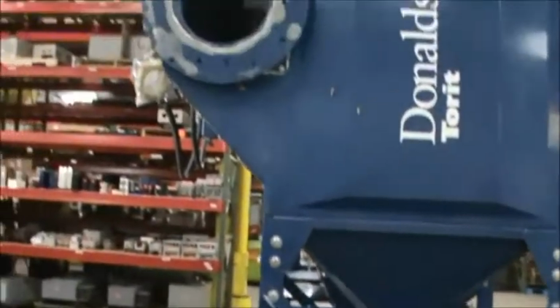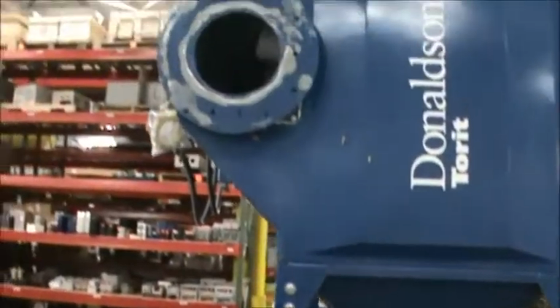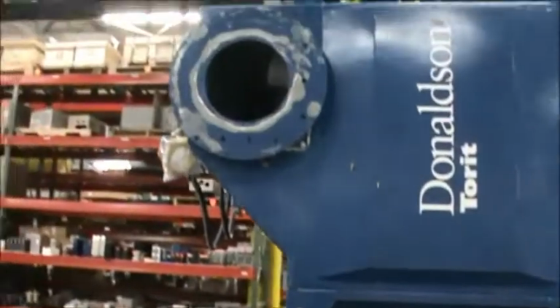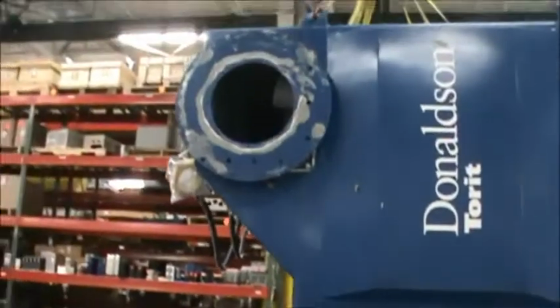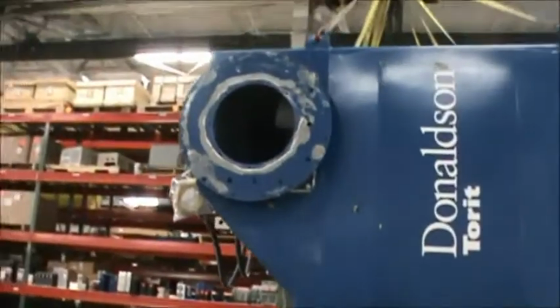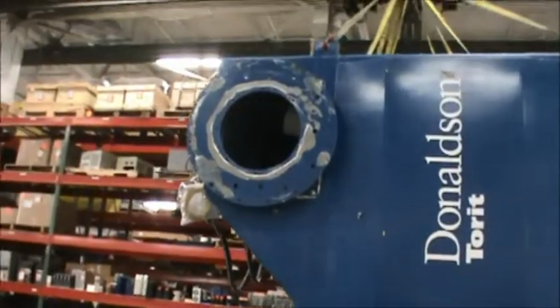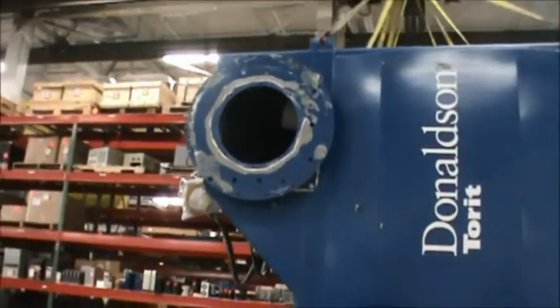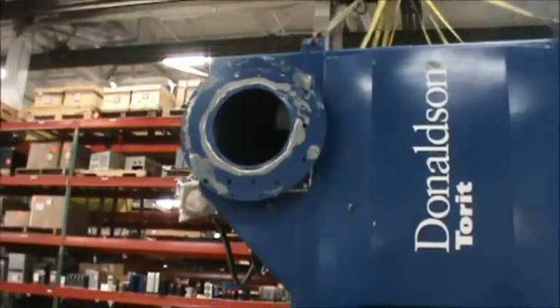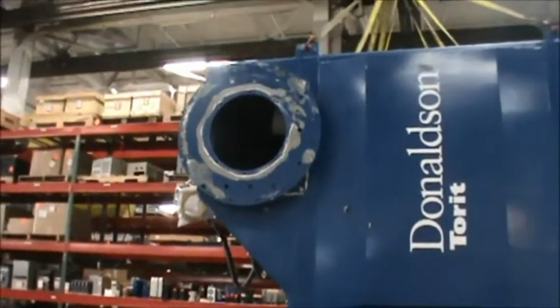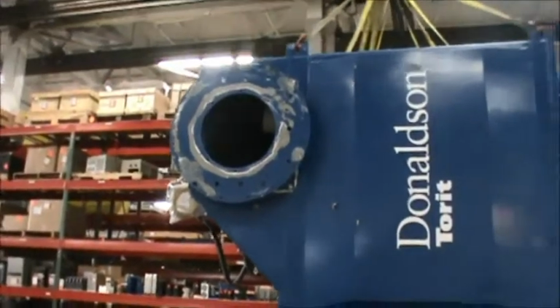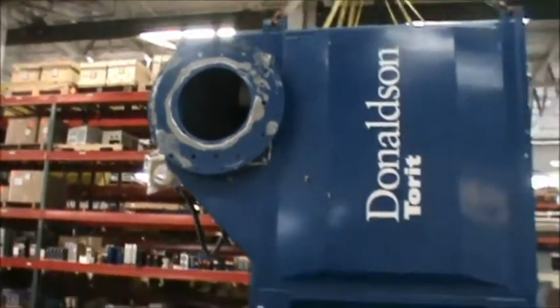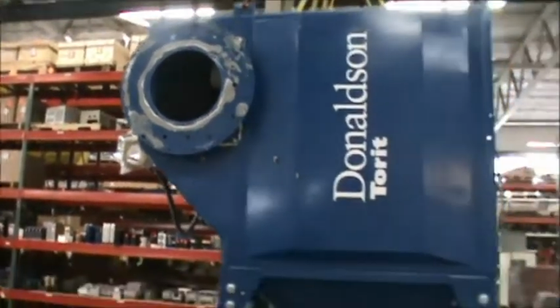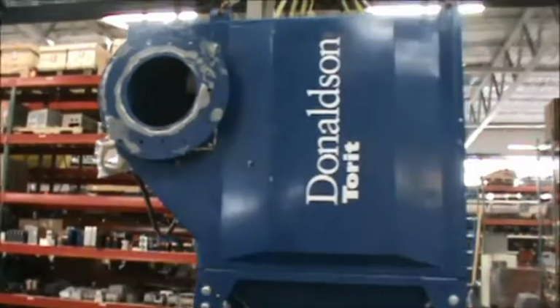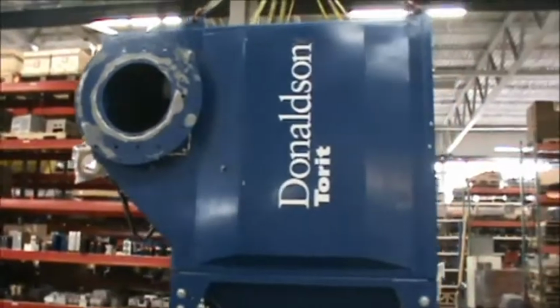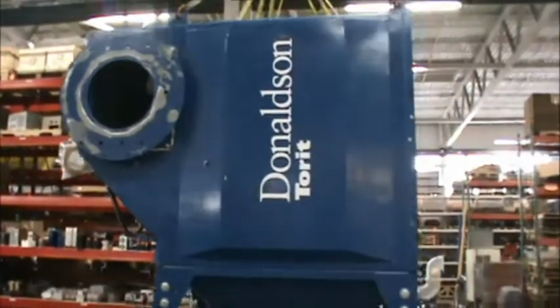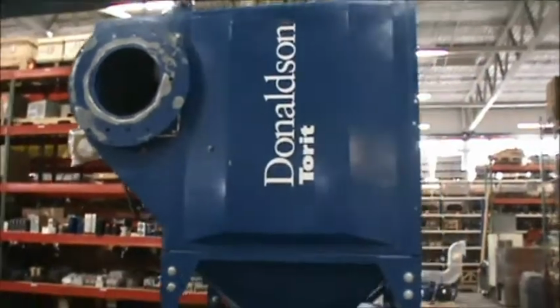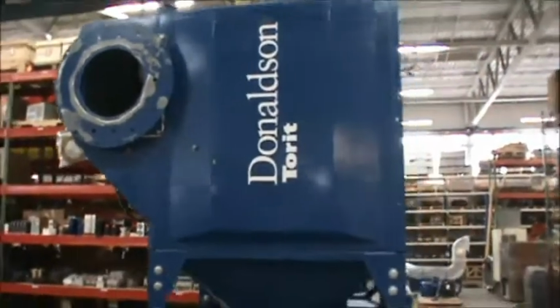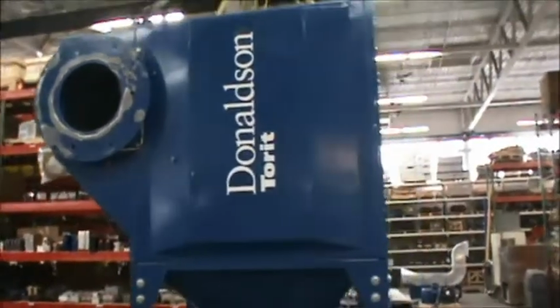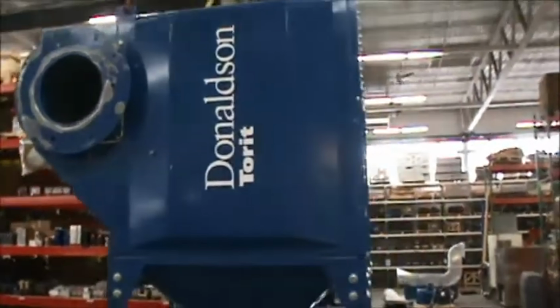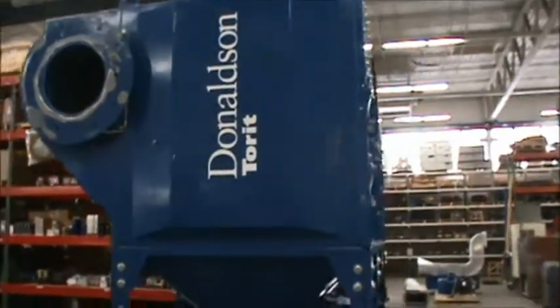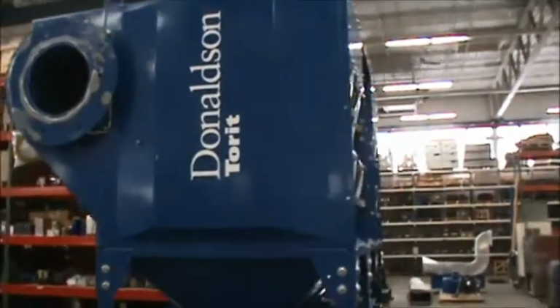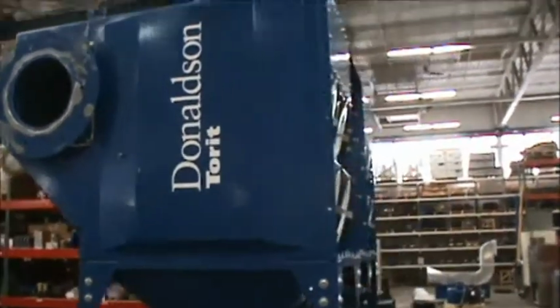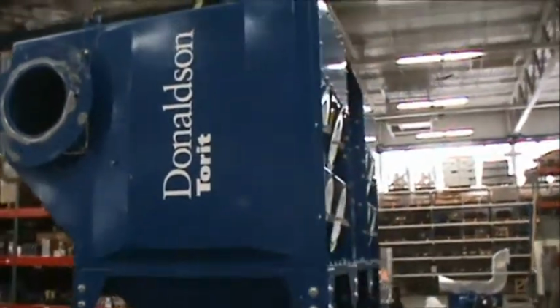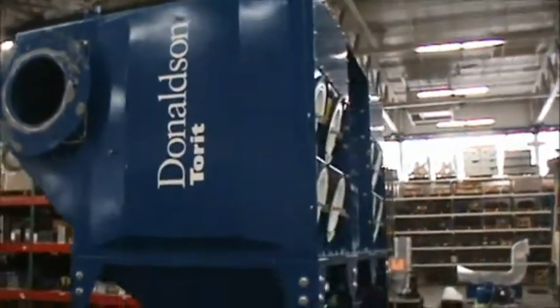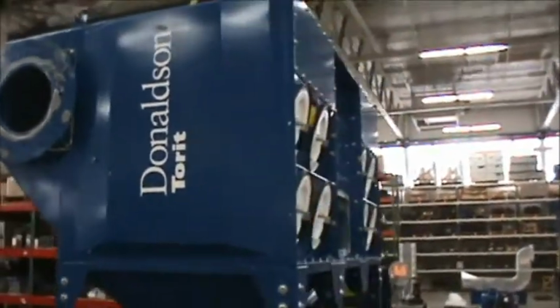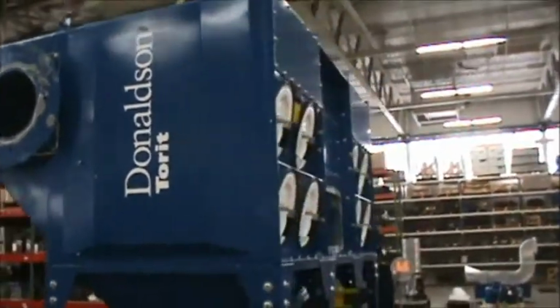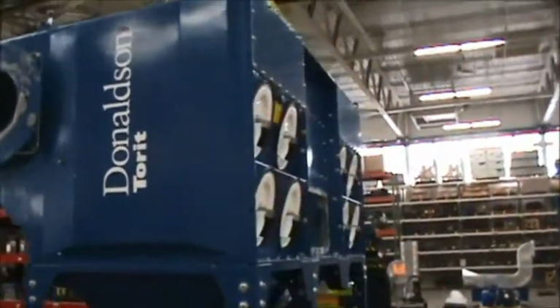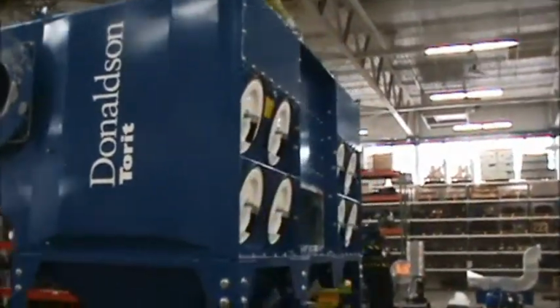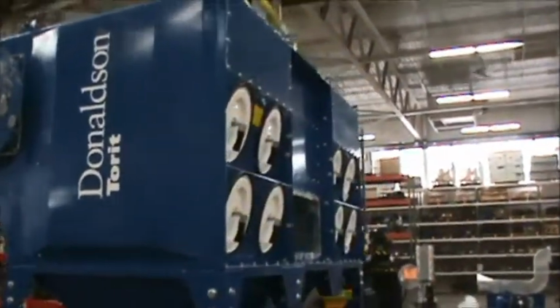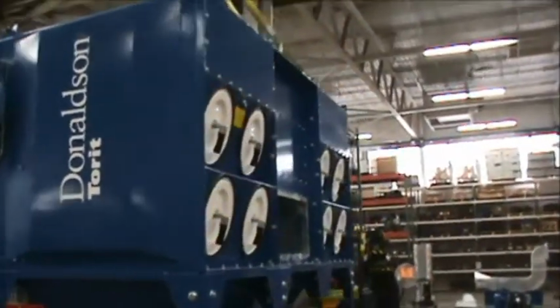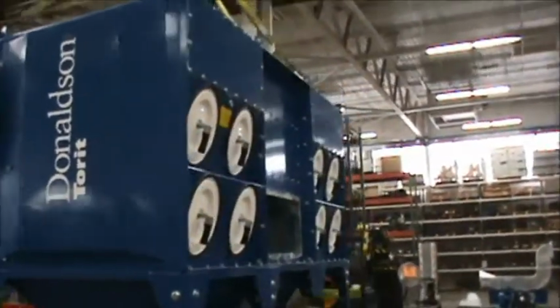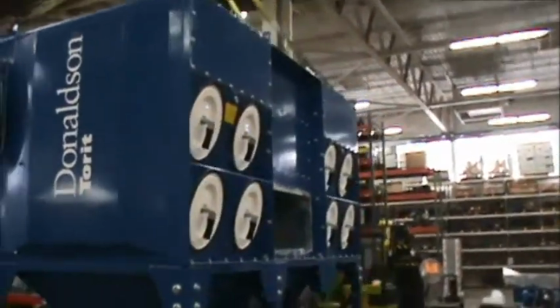As you can see, this is a very clean dust collector, both inside and out, and it has seen very light use.